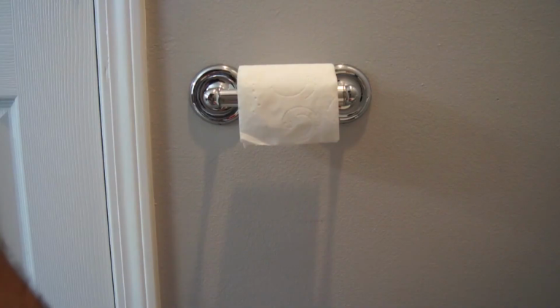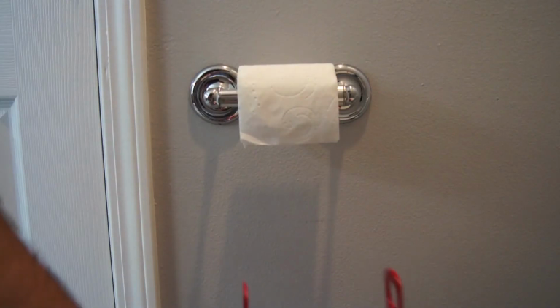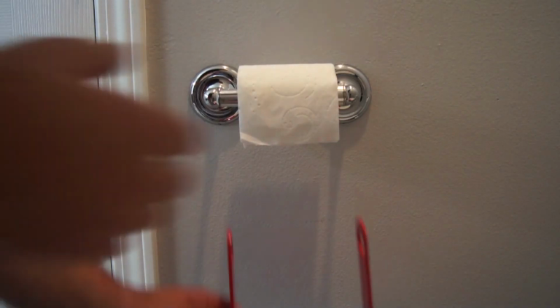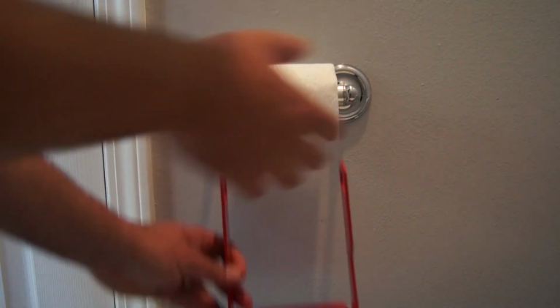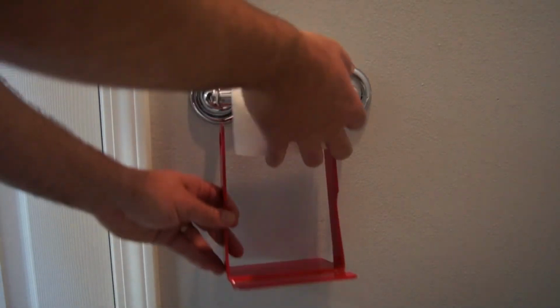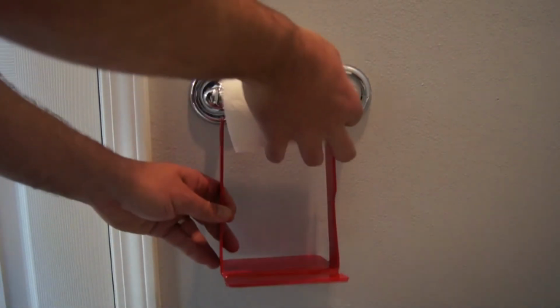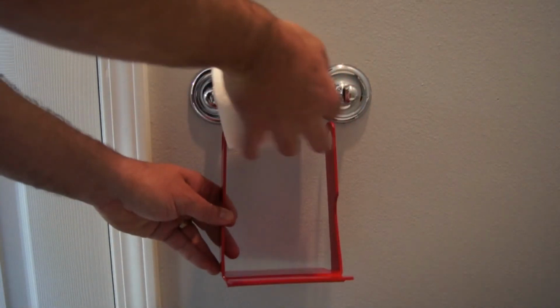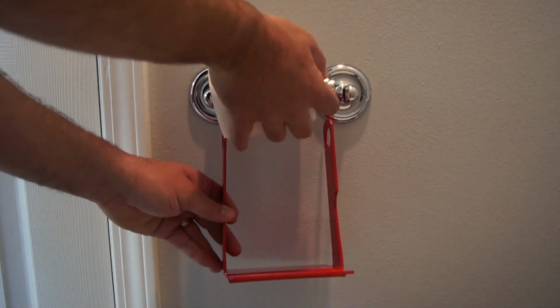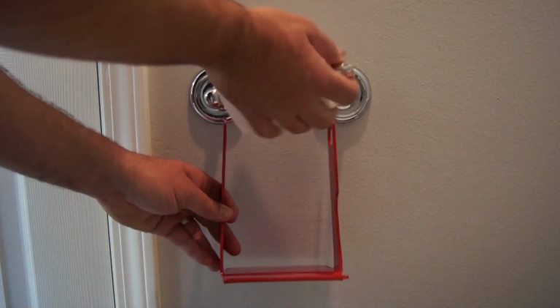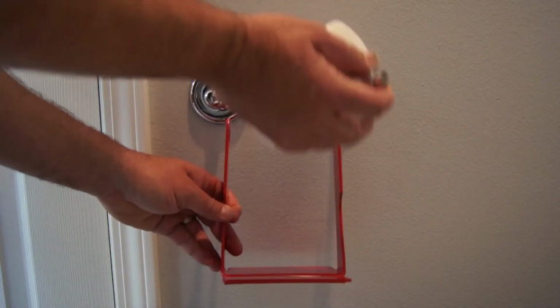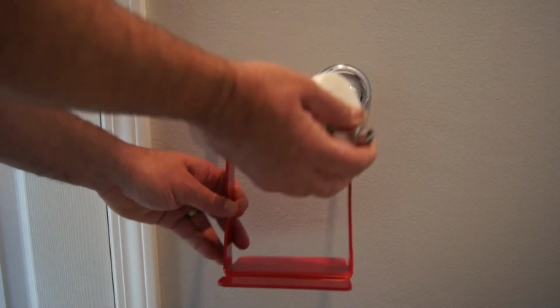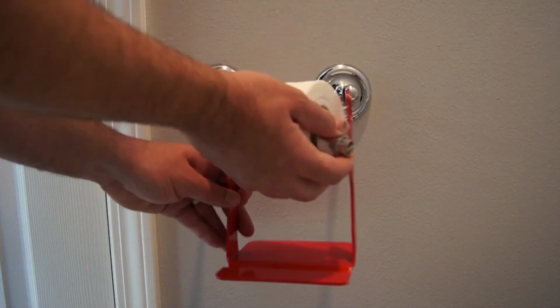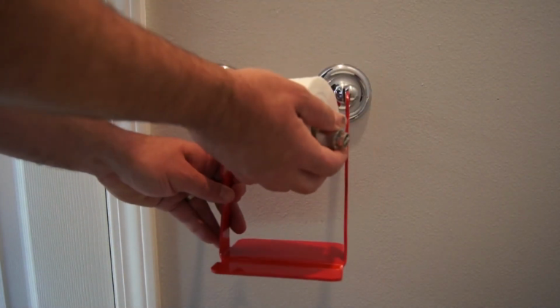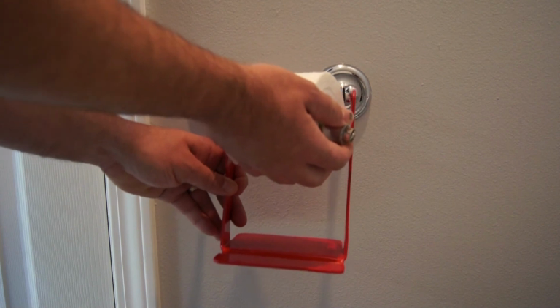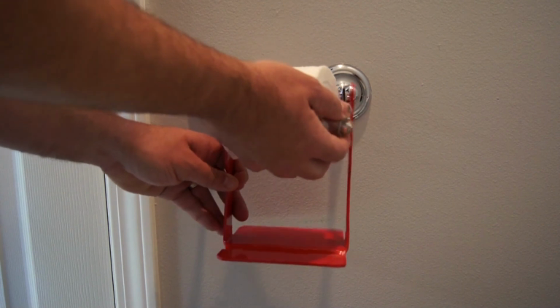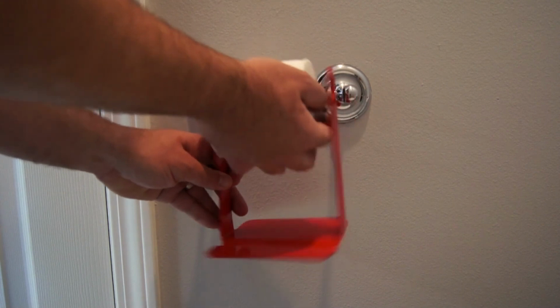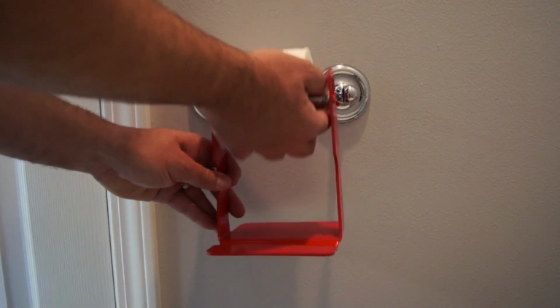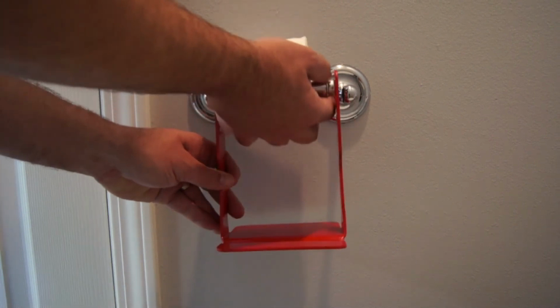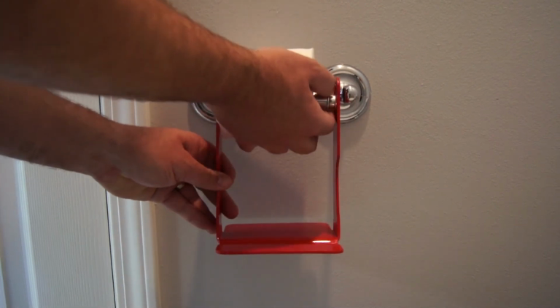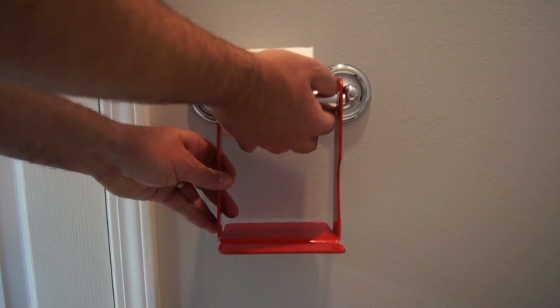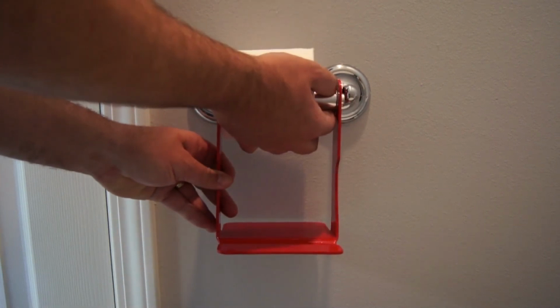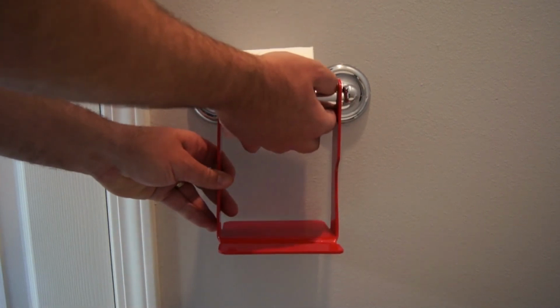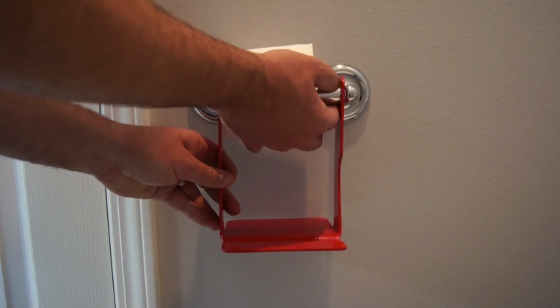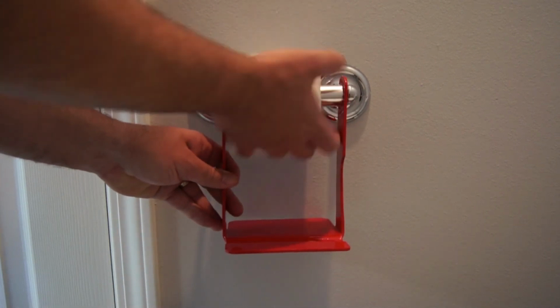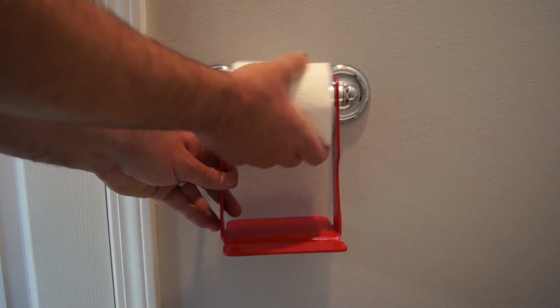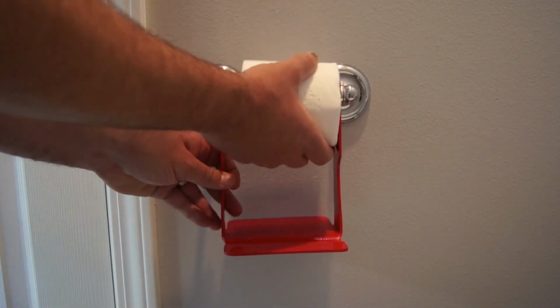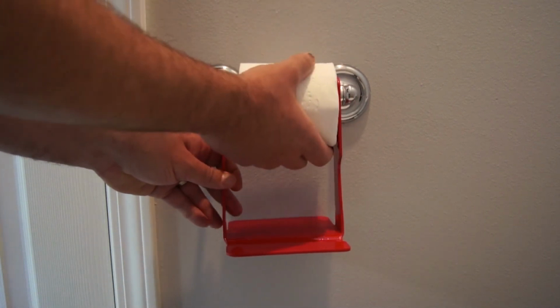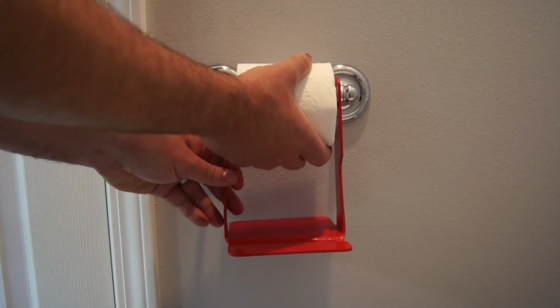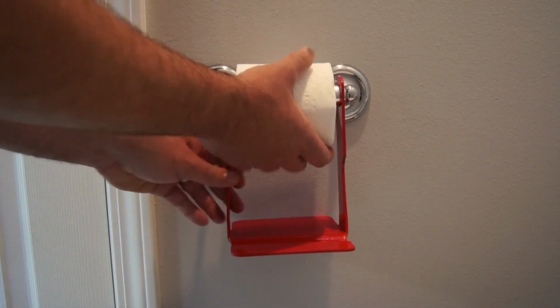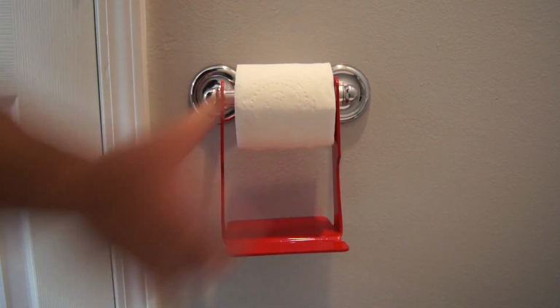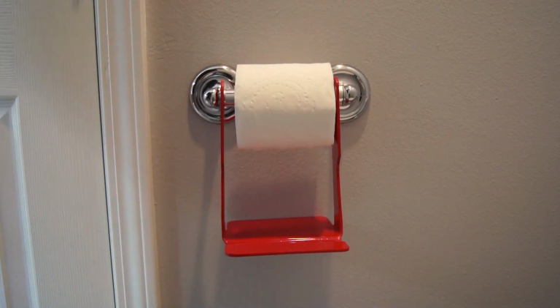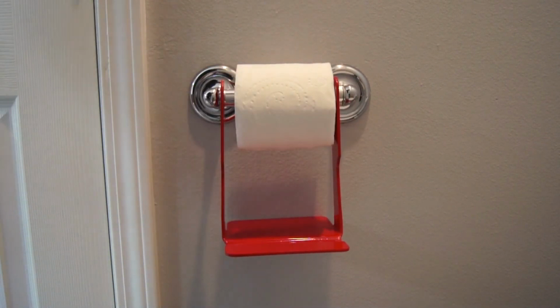Don't risk dropping your phone in the toilet. Use a Loo Shelf. Donate to our Kickstarter today.